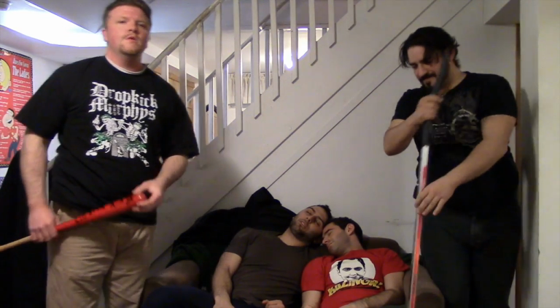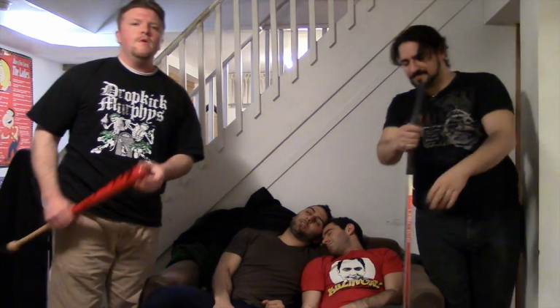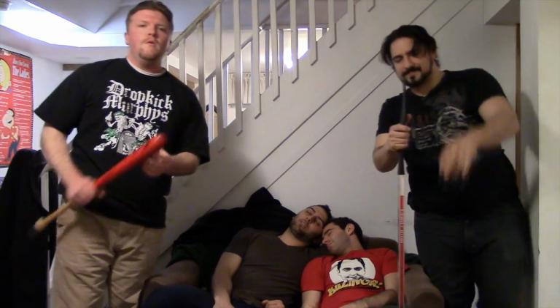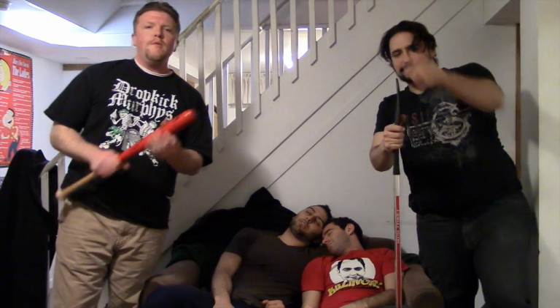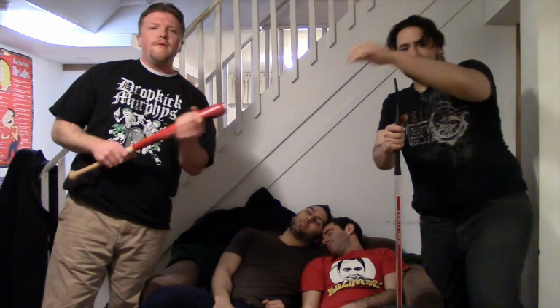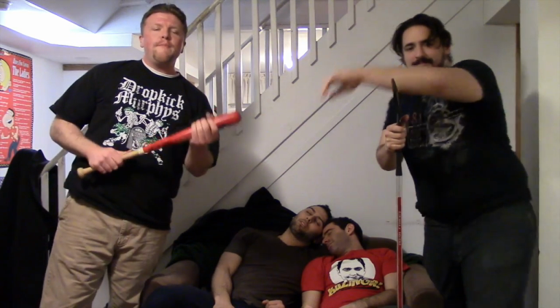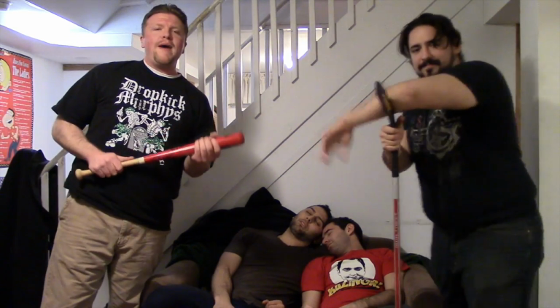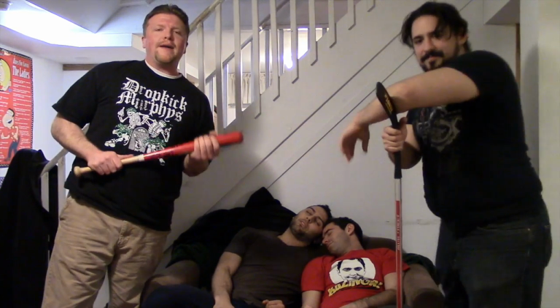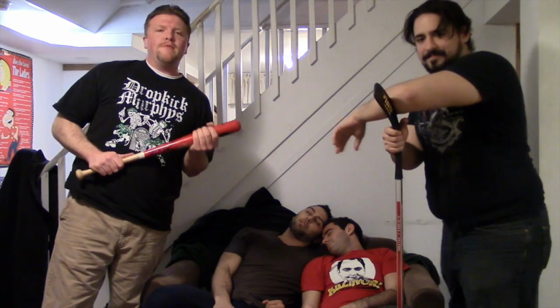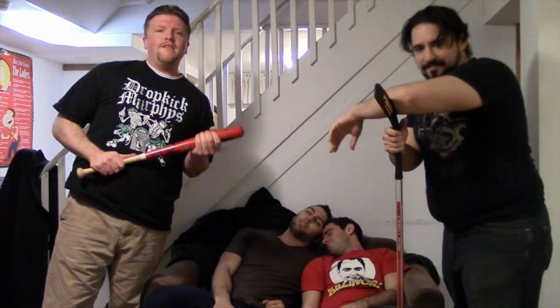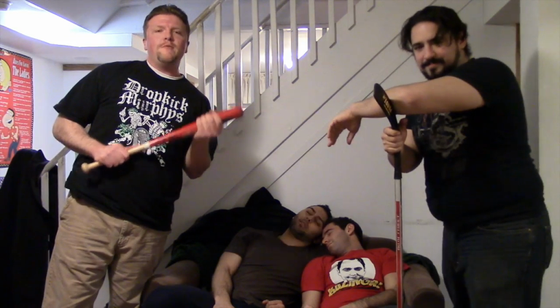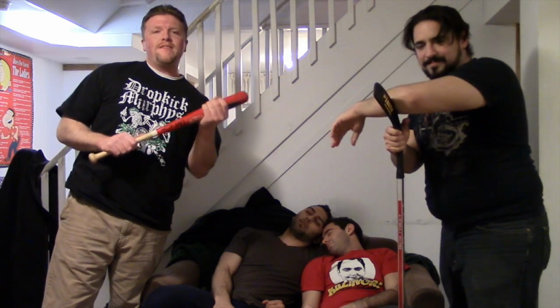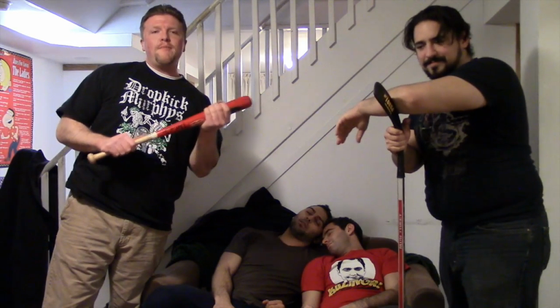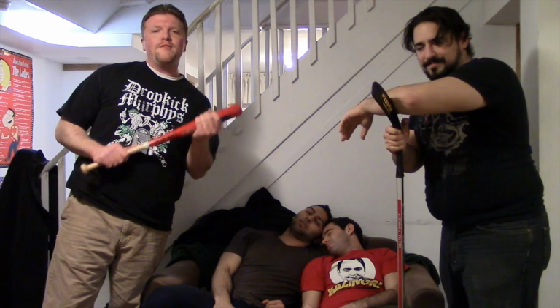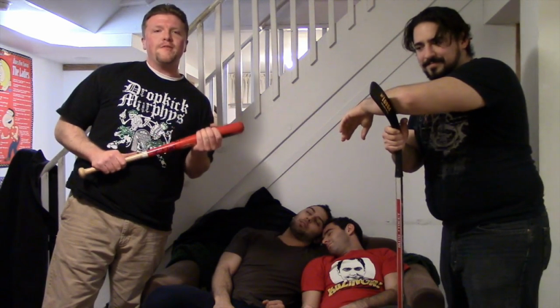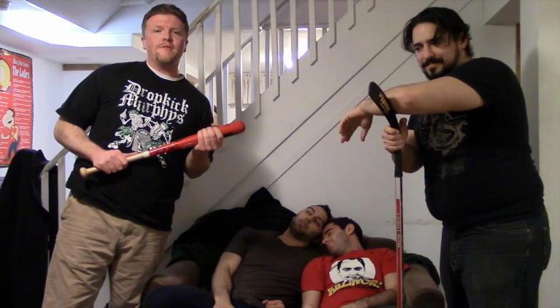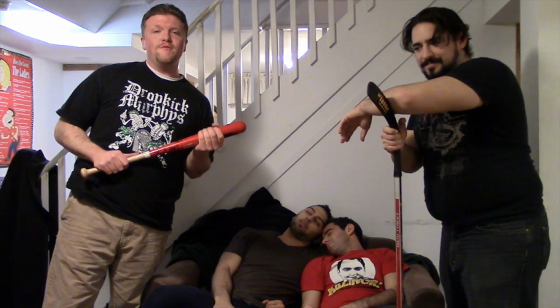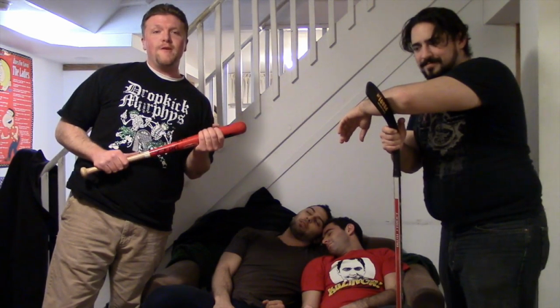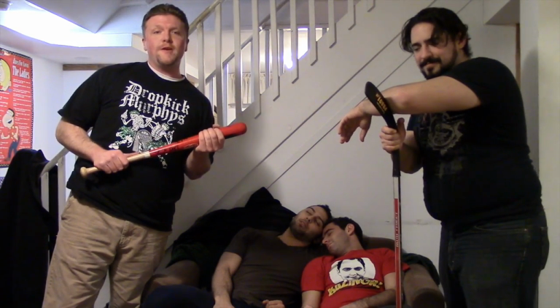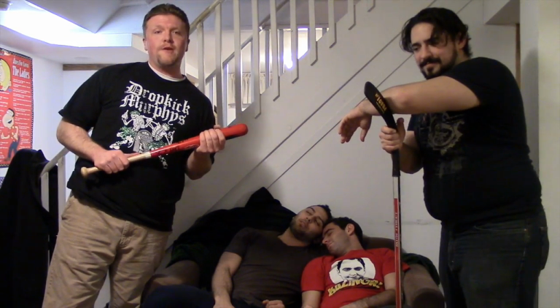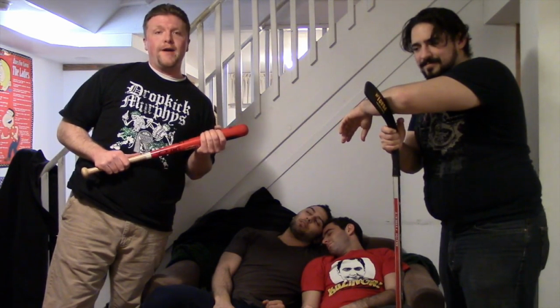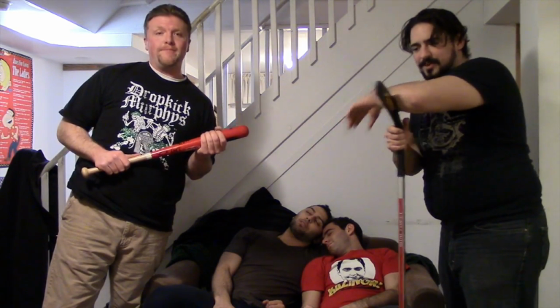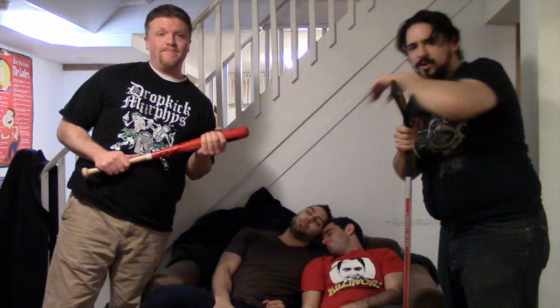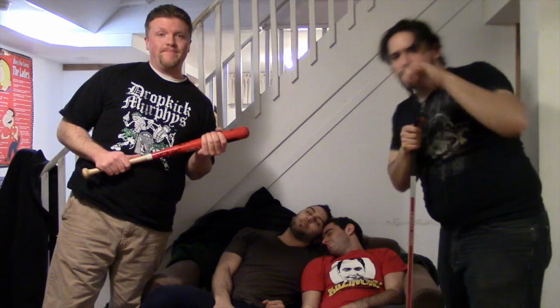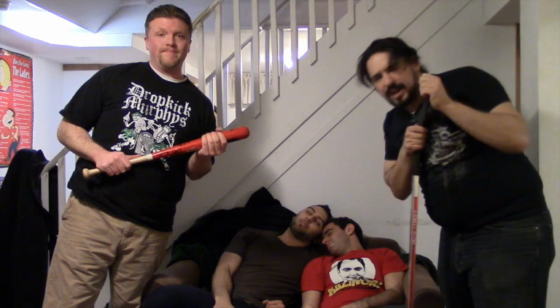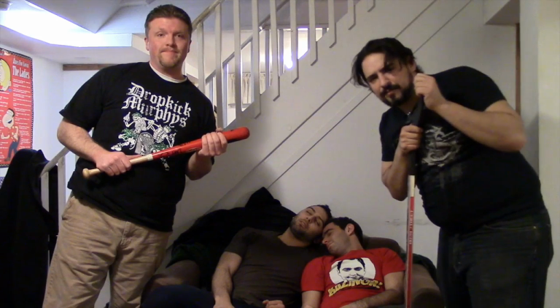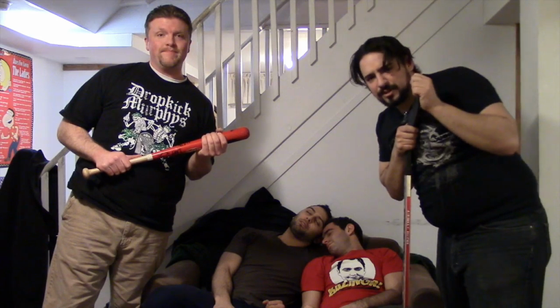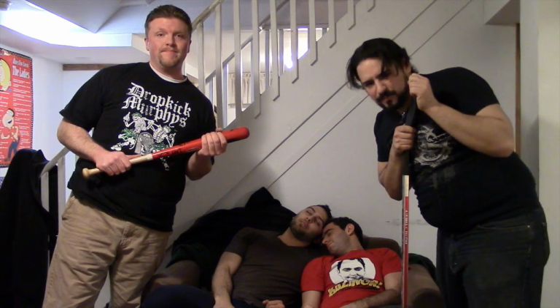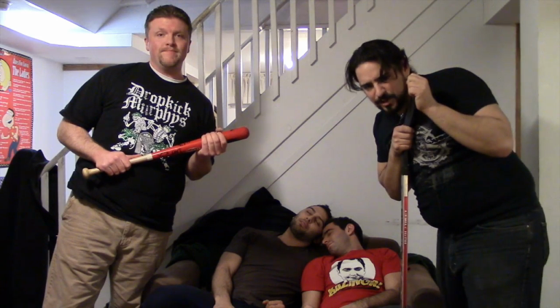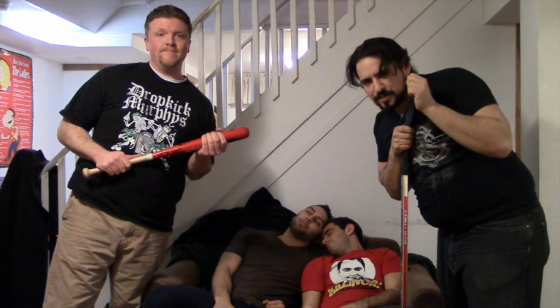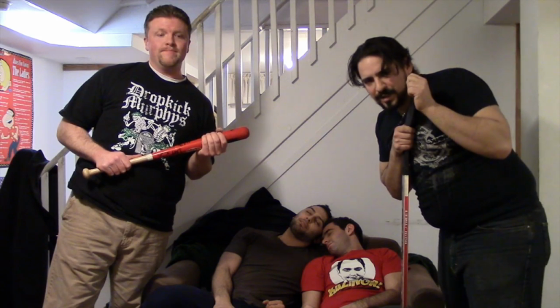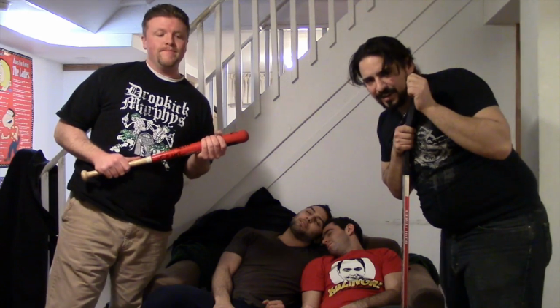We'll be right back with this week's episode of the Drunken Grail, right after this vicious beating.